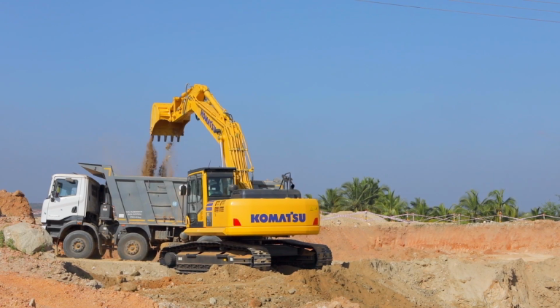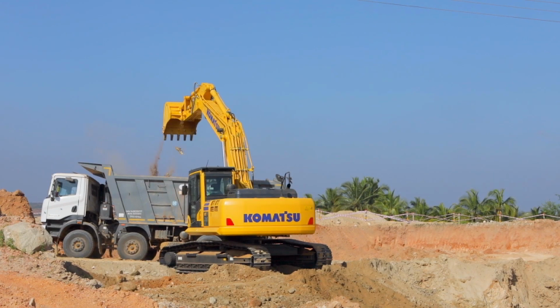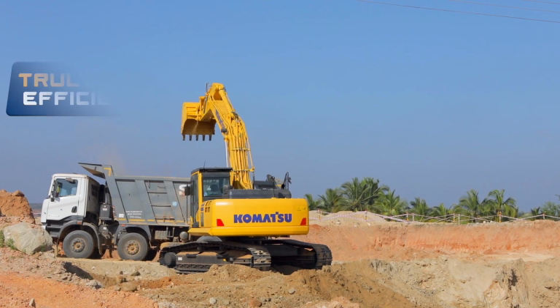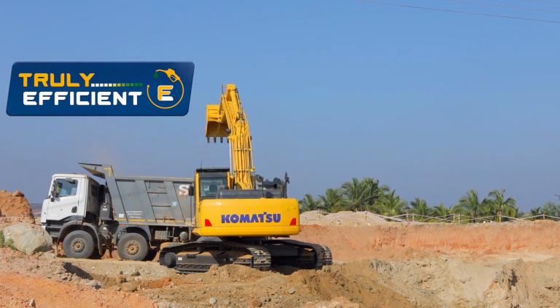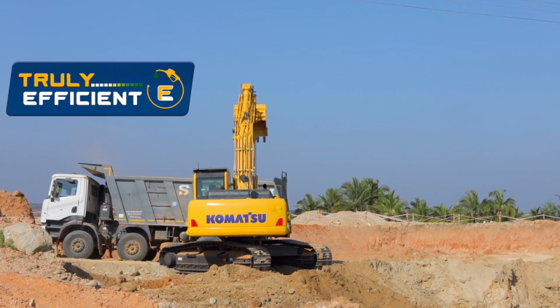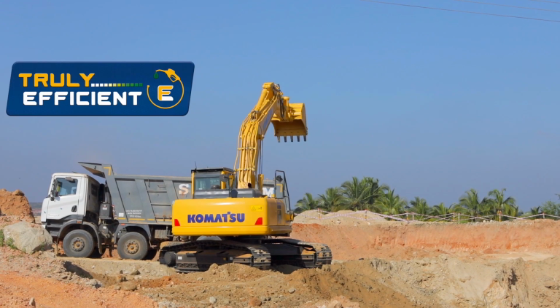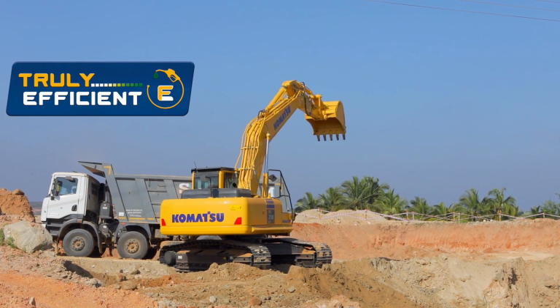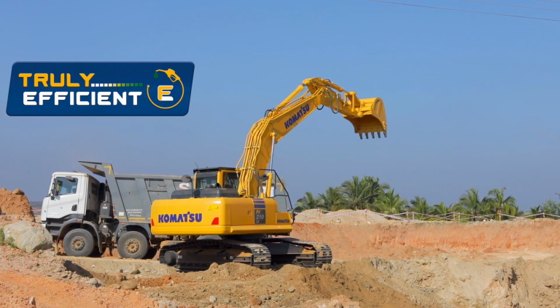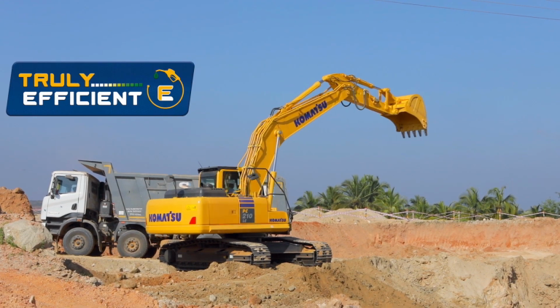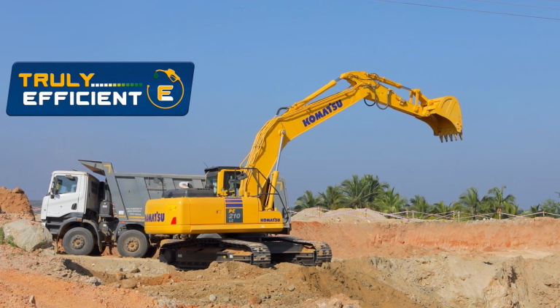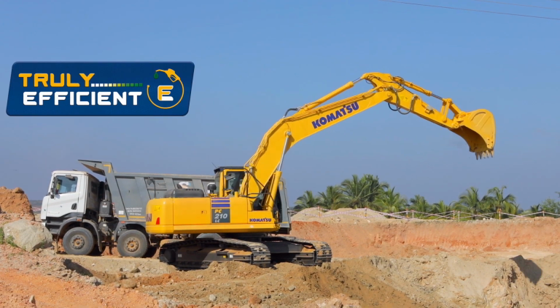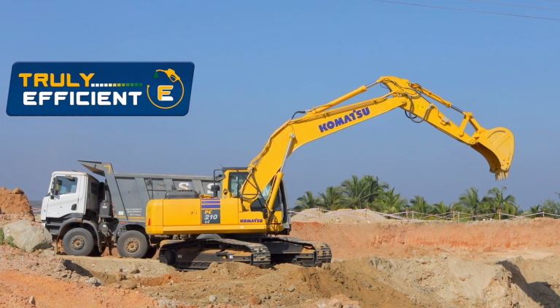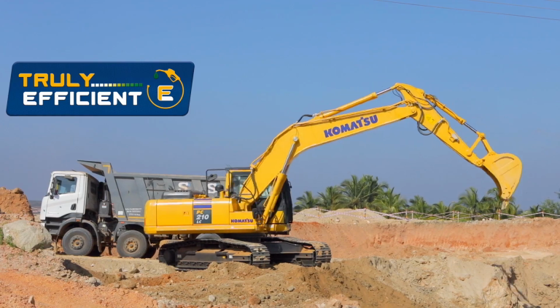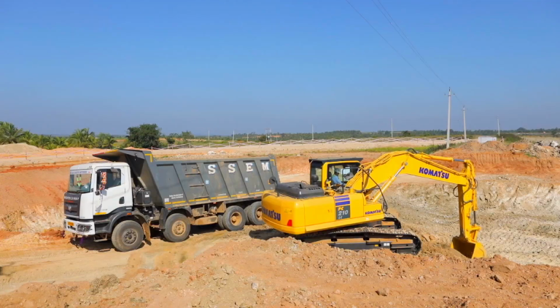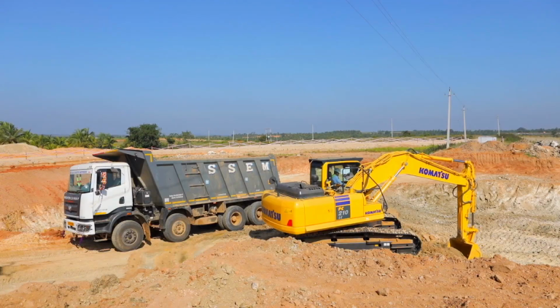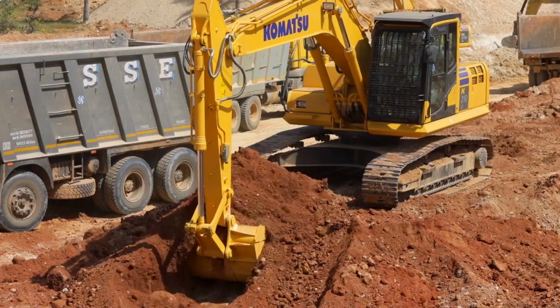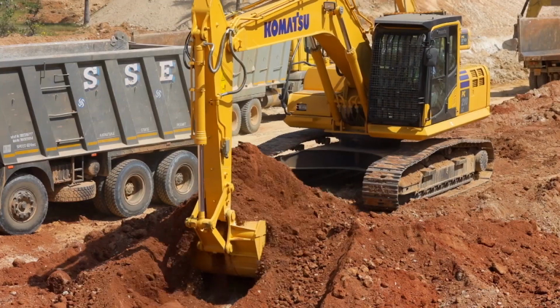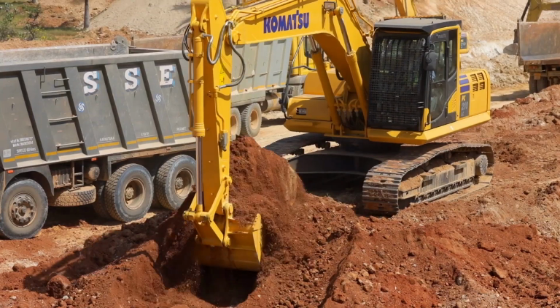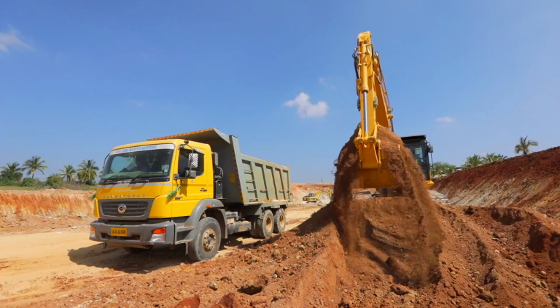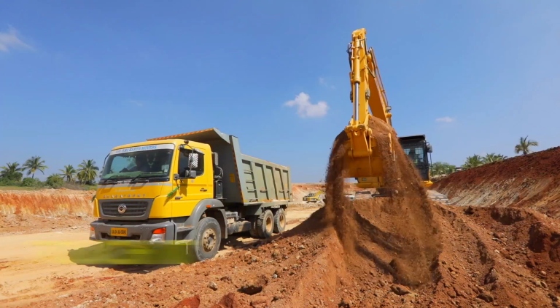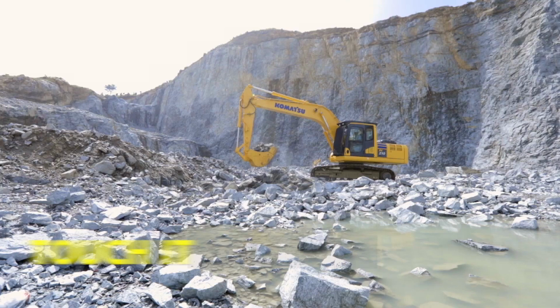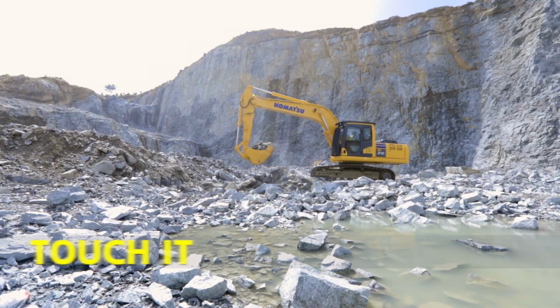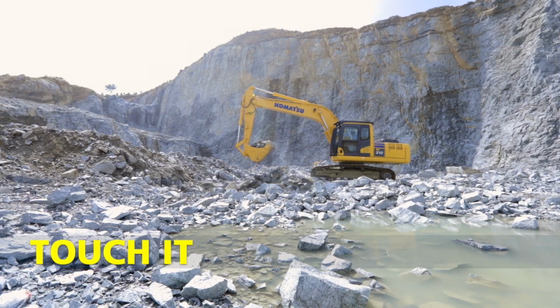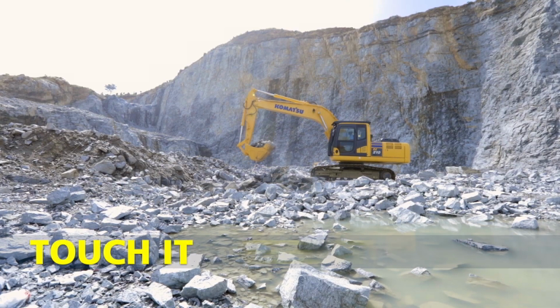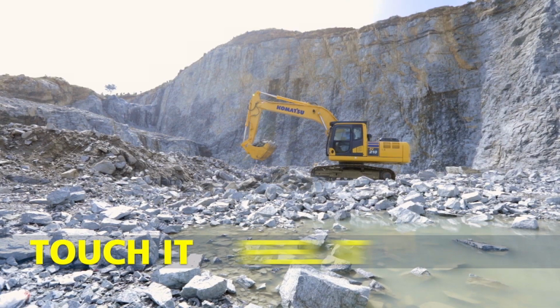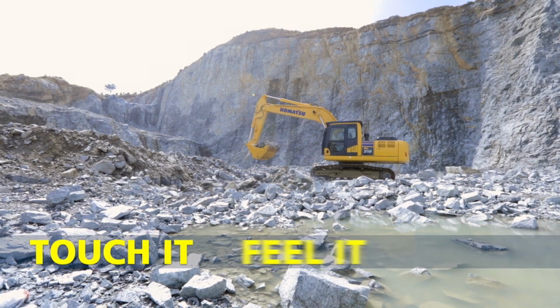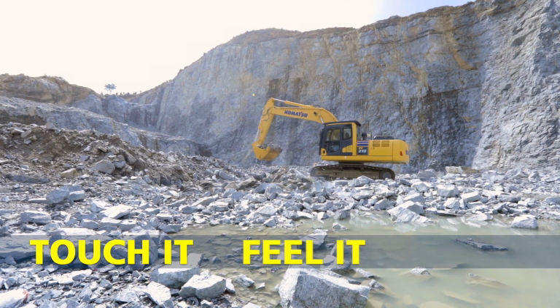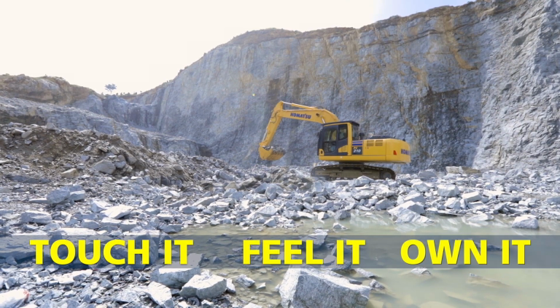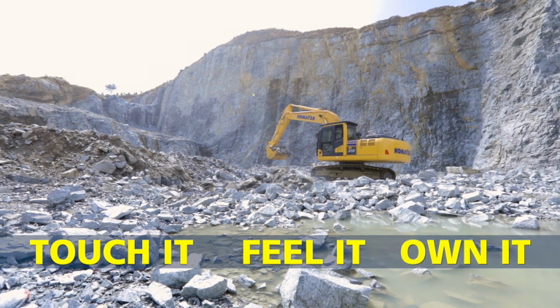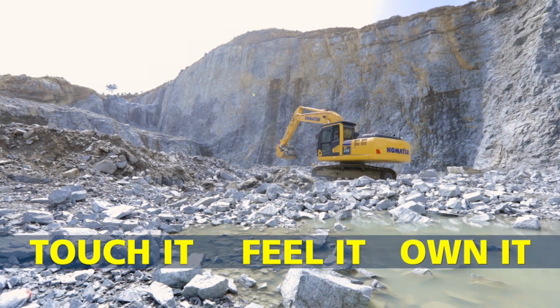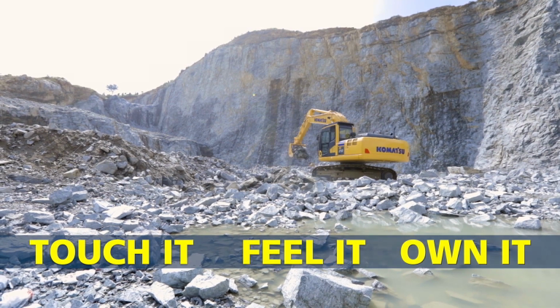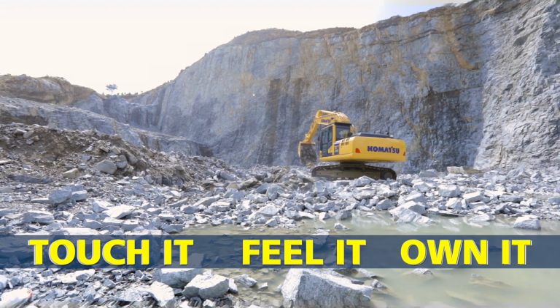The truly efficient machine. Touch it, feel it and own it.